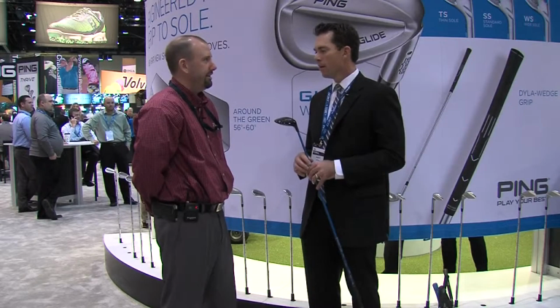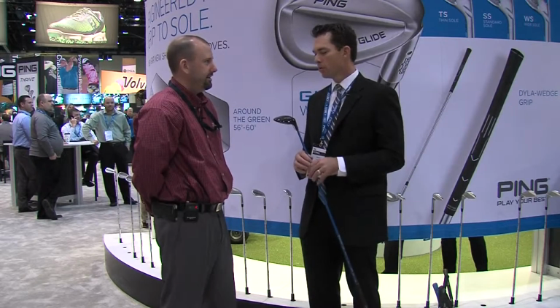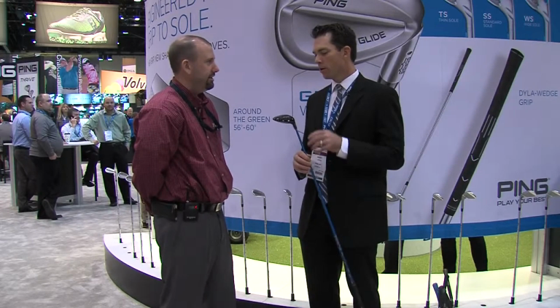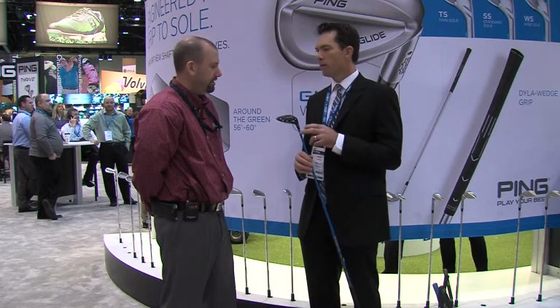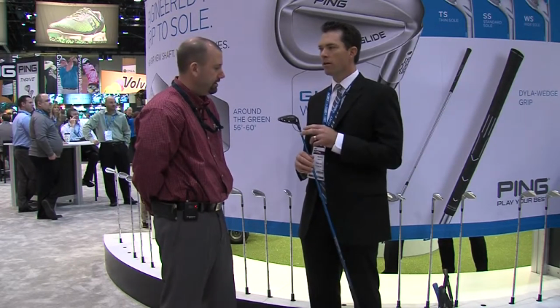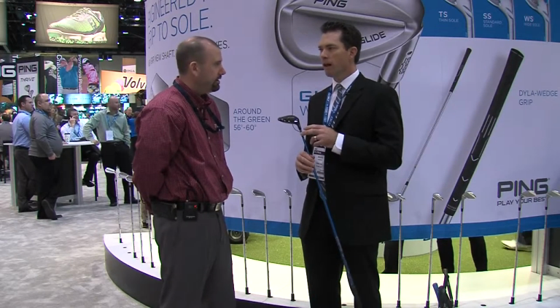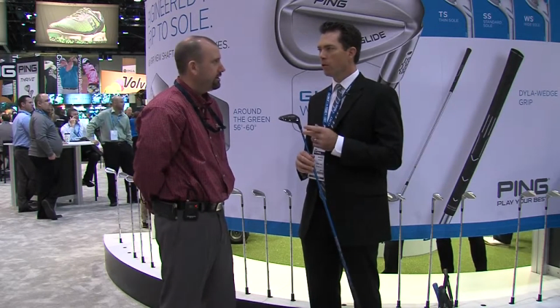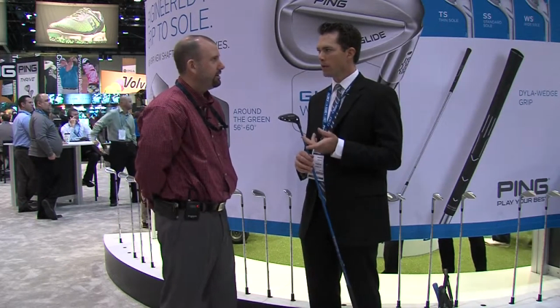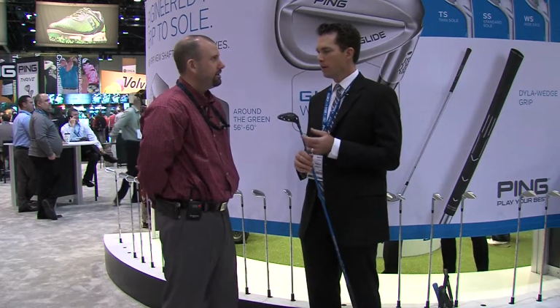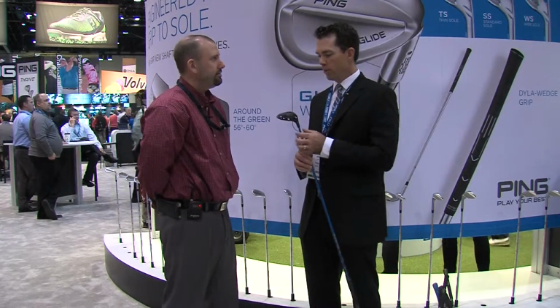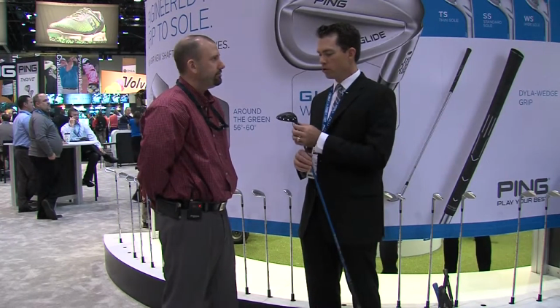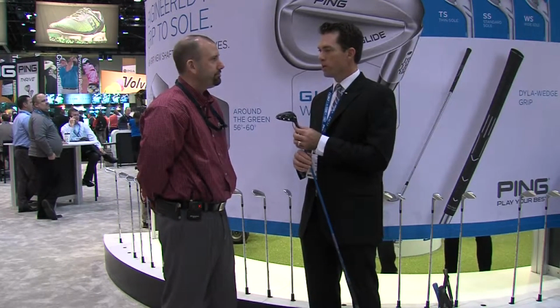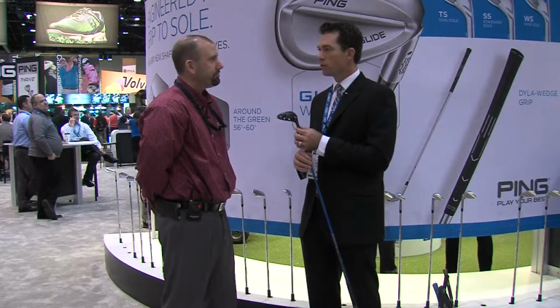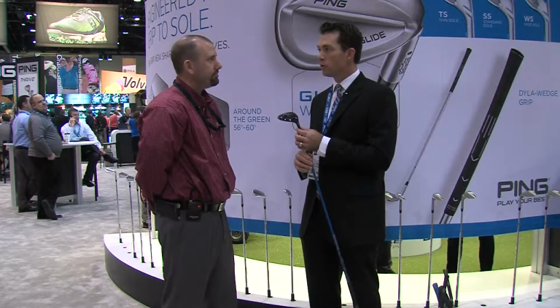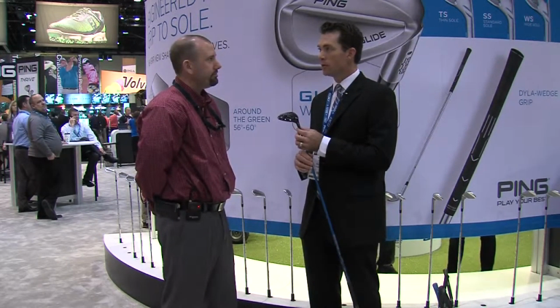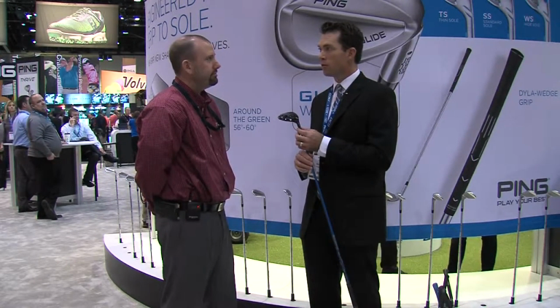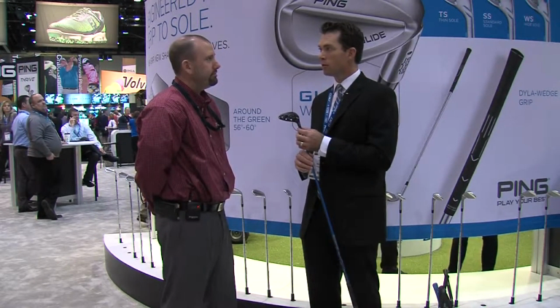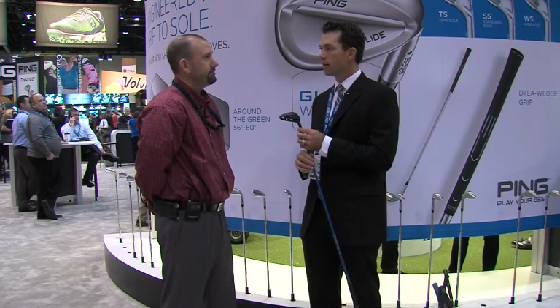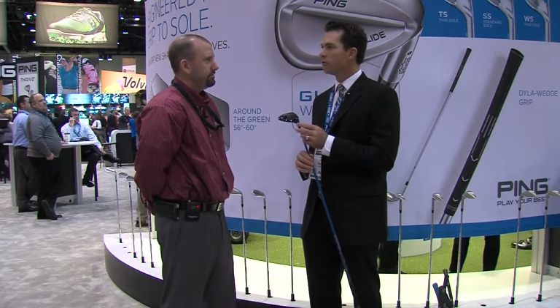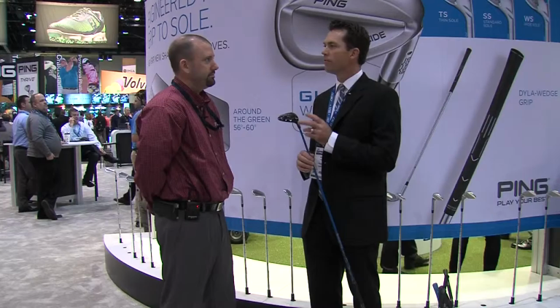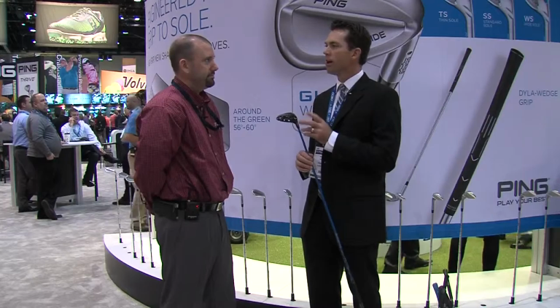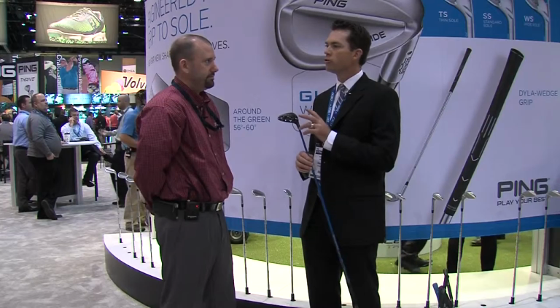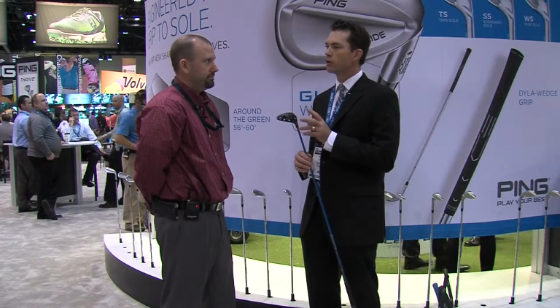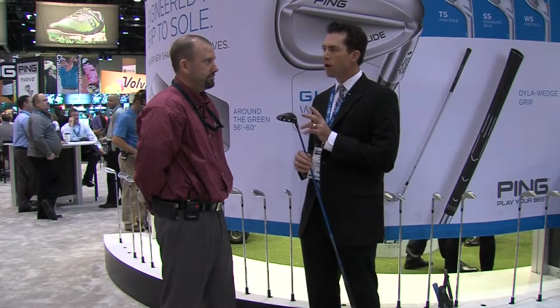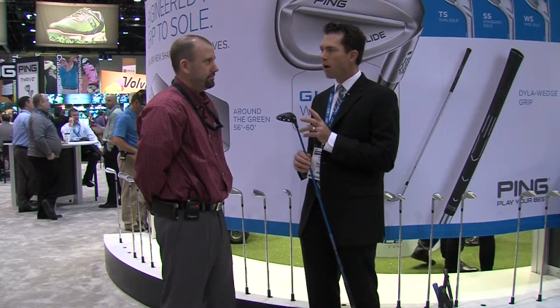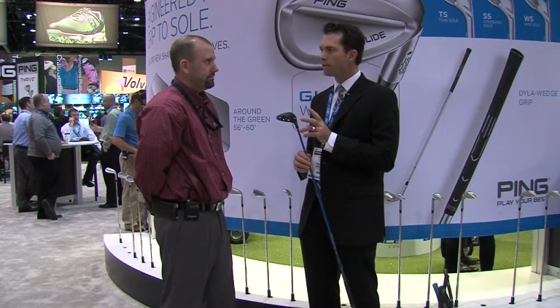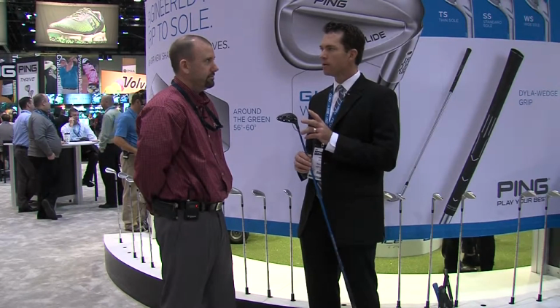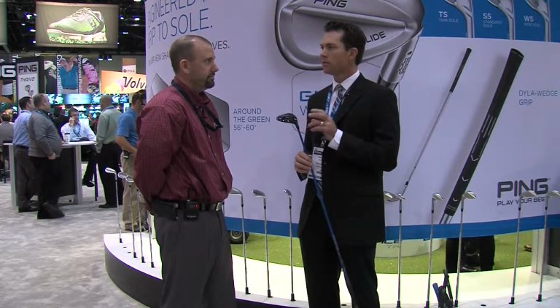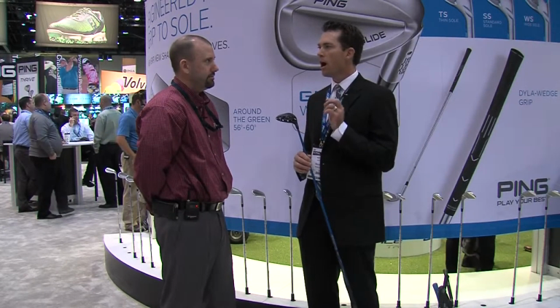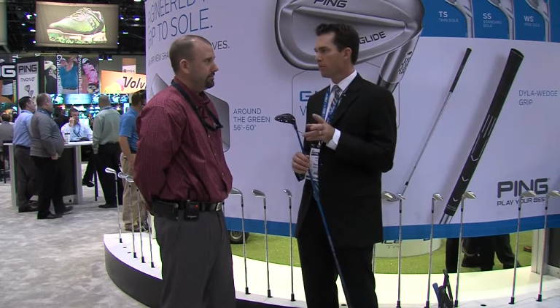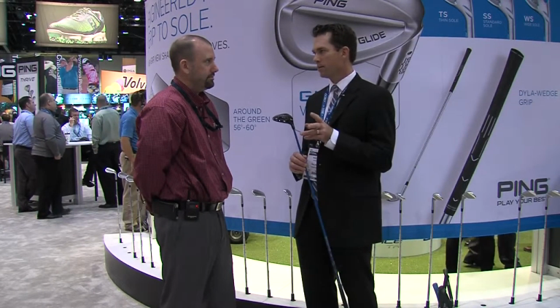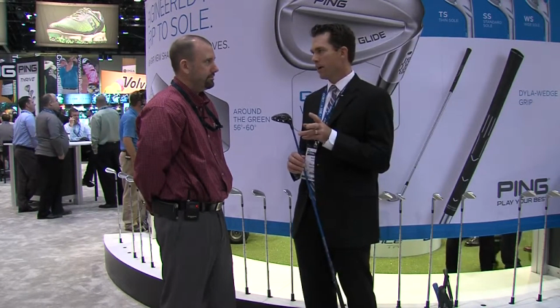With our G30 family, we're excited to bring in our trajectory tuning technology that allows you to fine-tune your loft to optimize that ball flight.